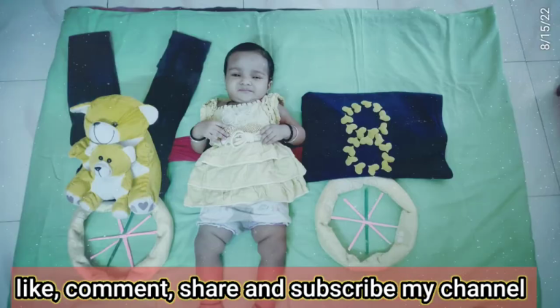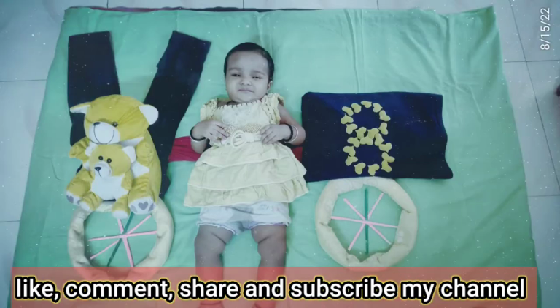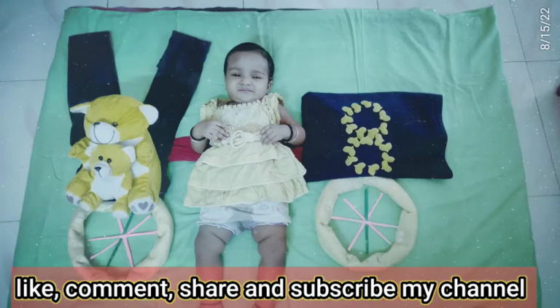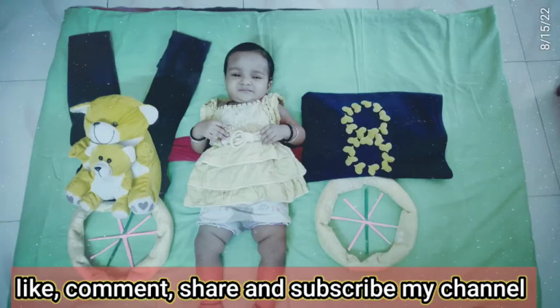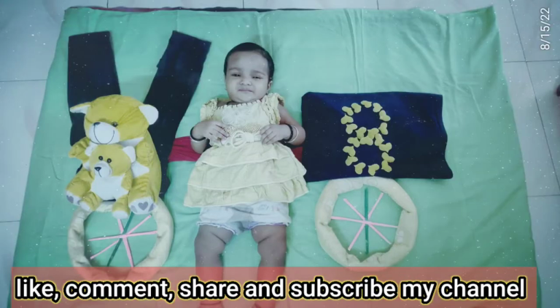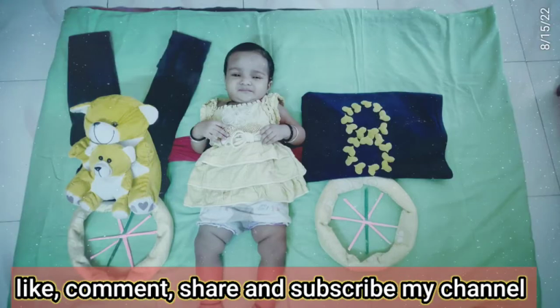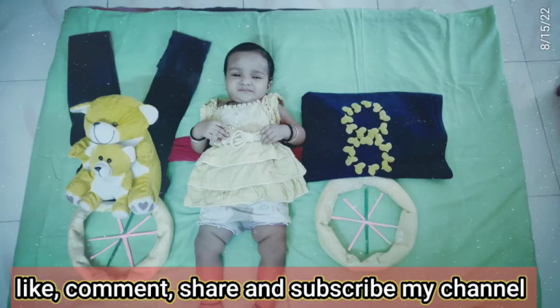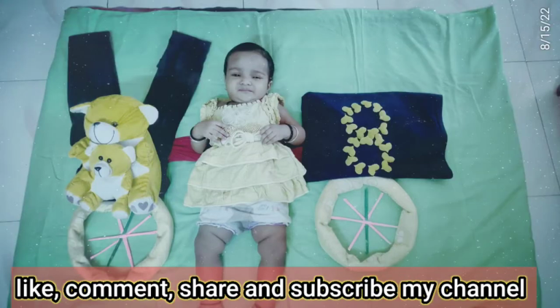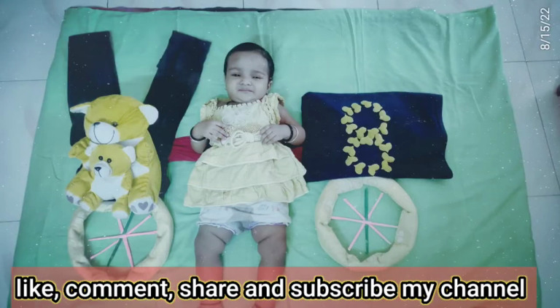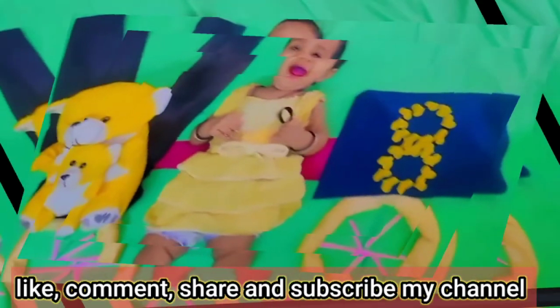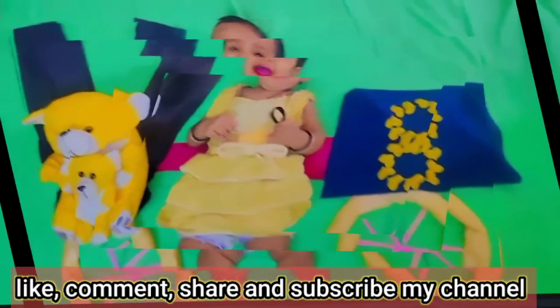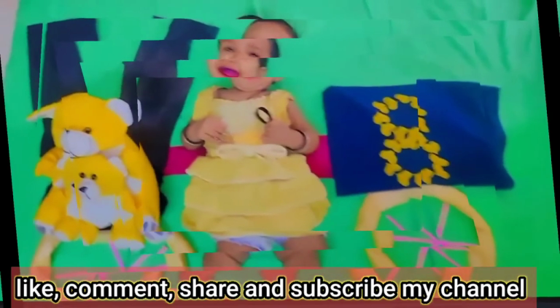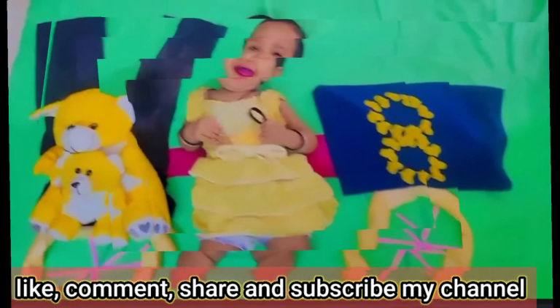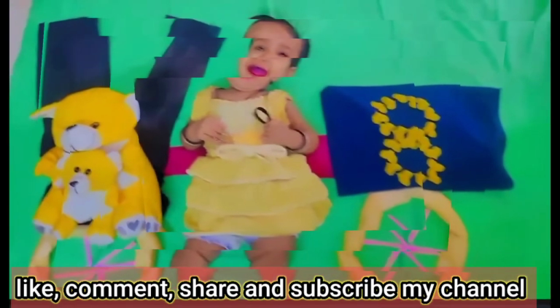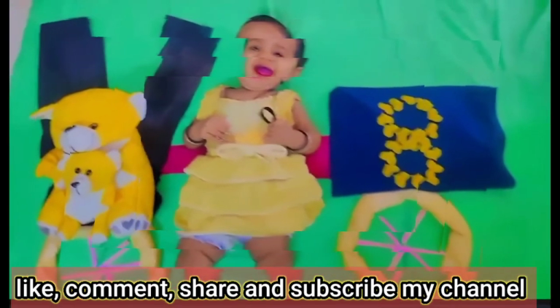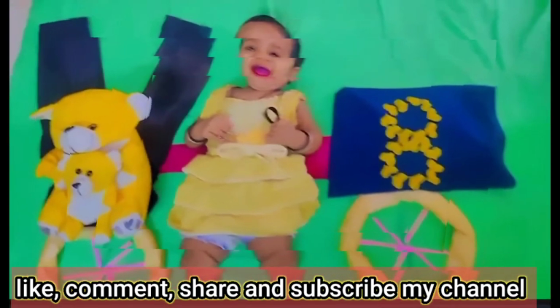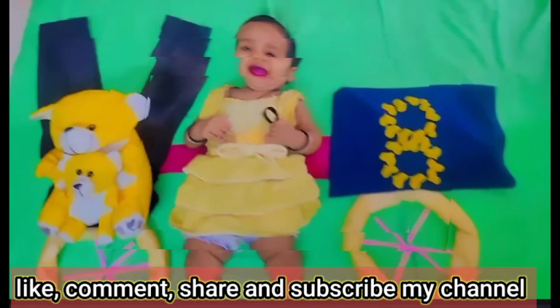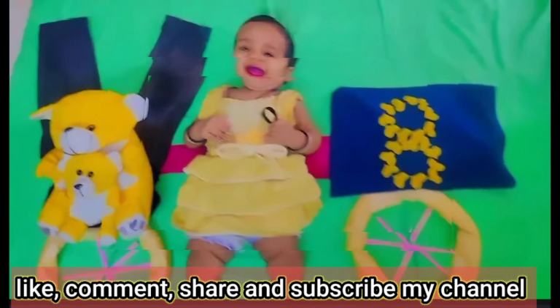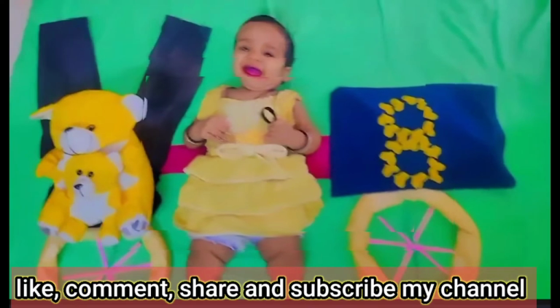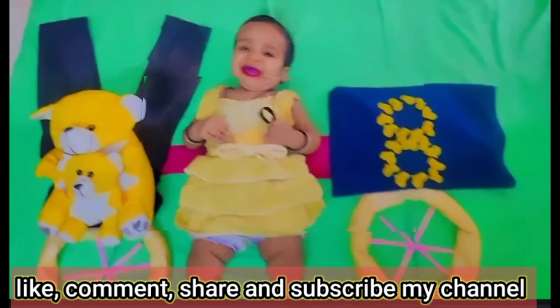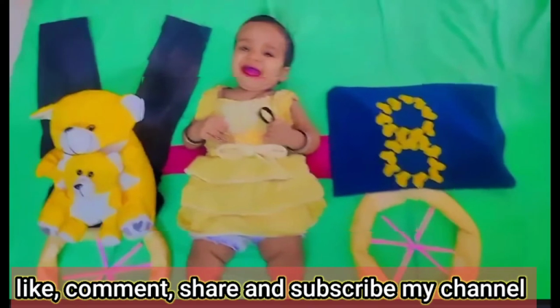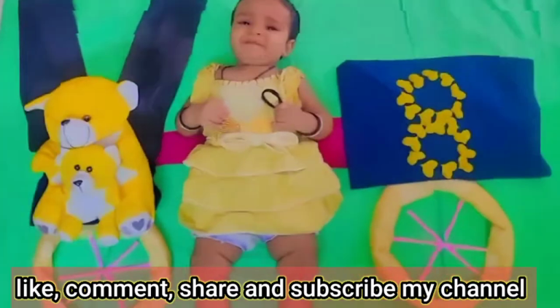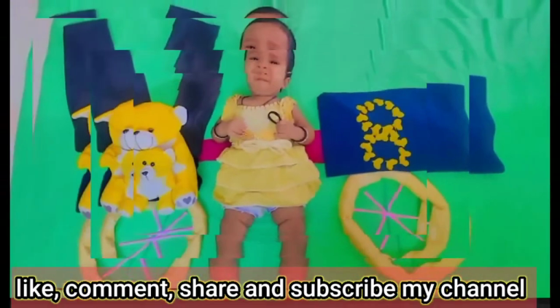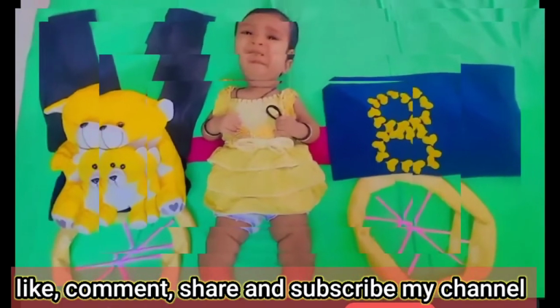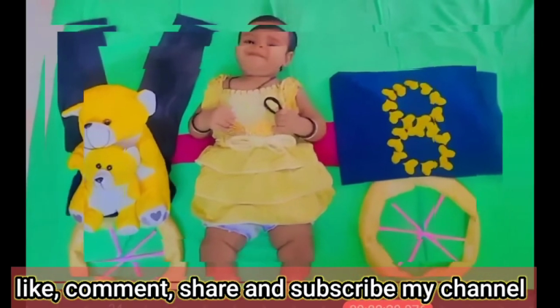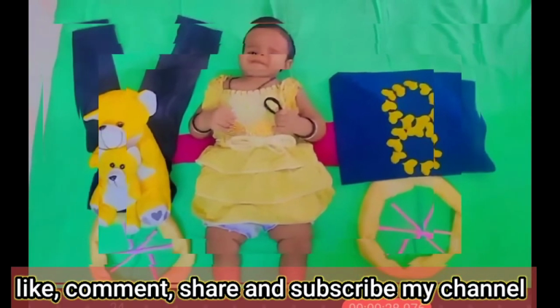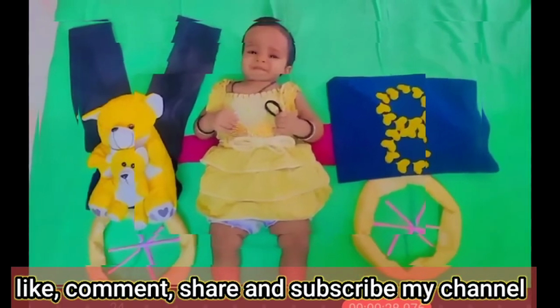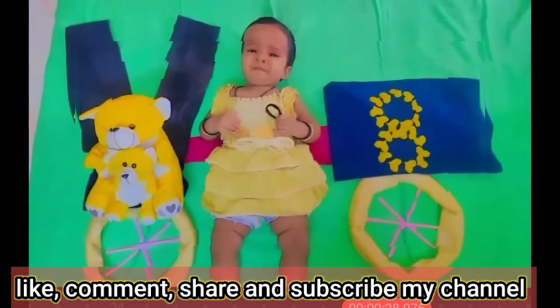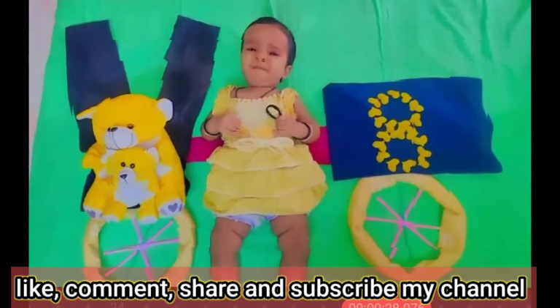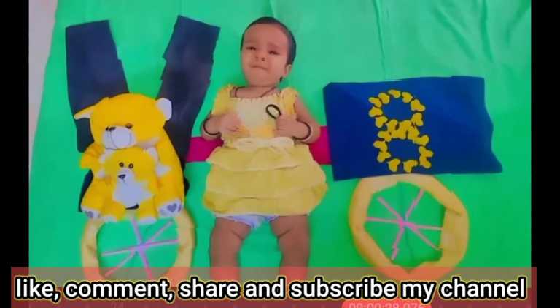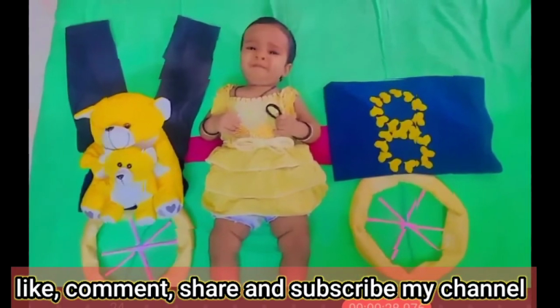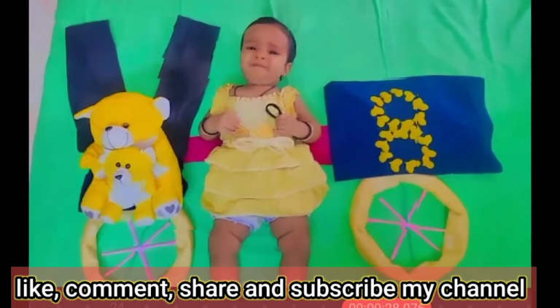I will tell you about the video. If you are new to my channel, don't forget to subscribe. Thank you.